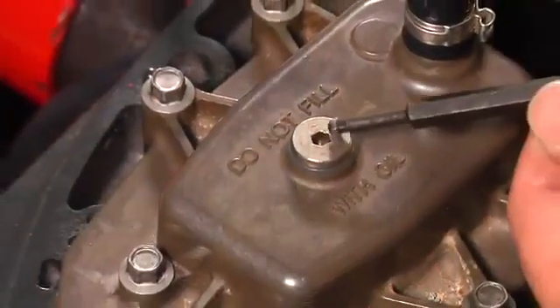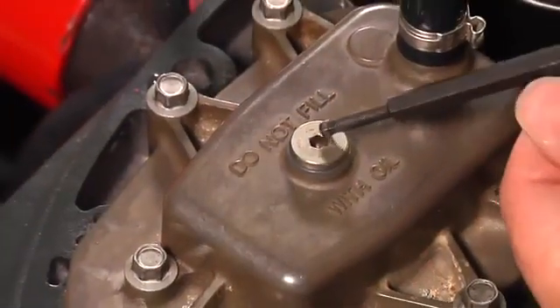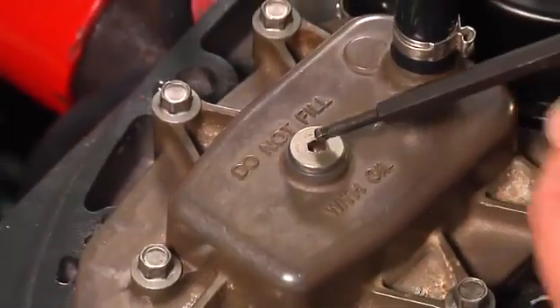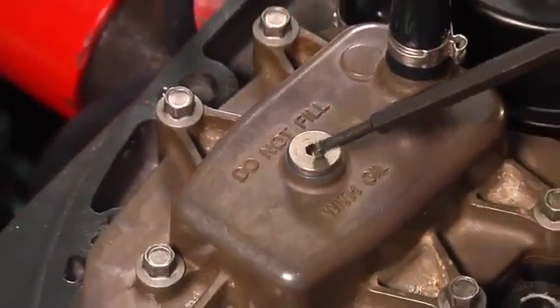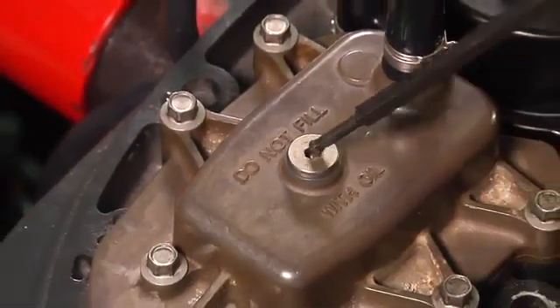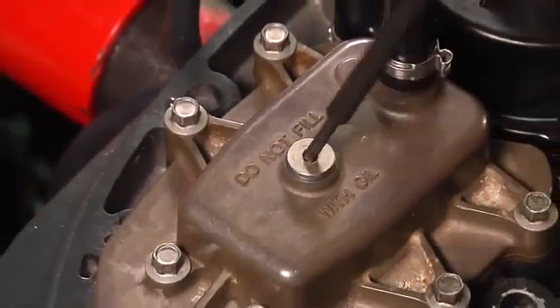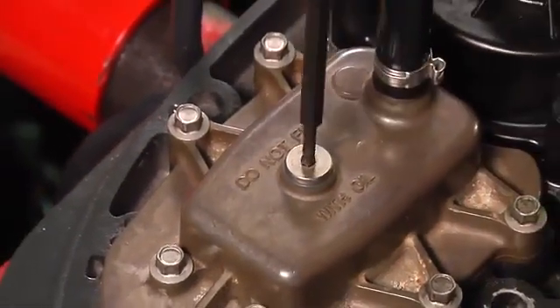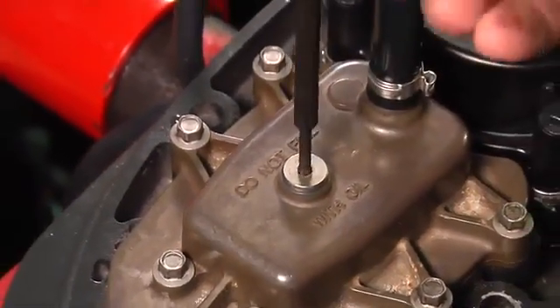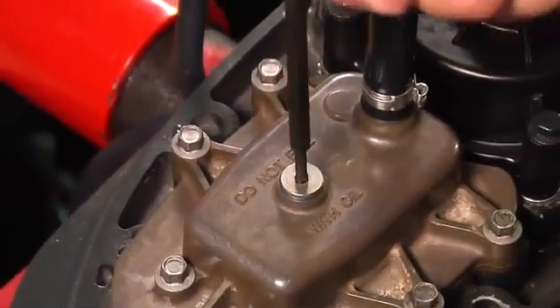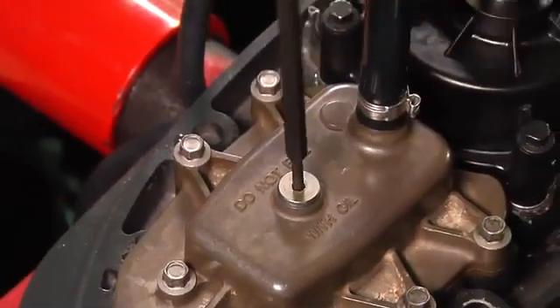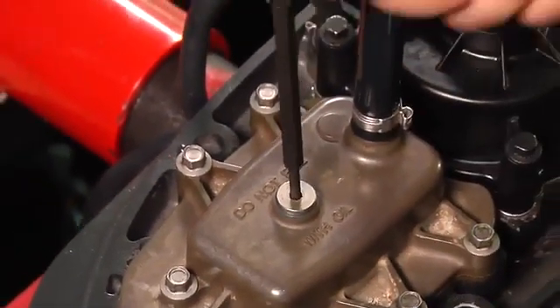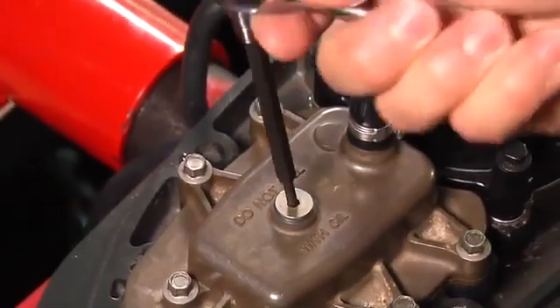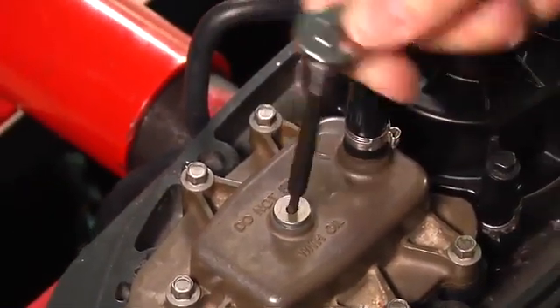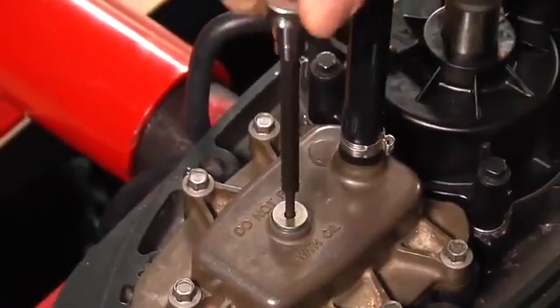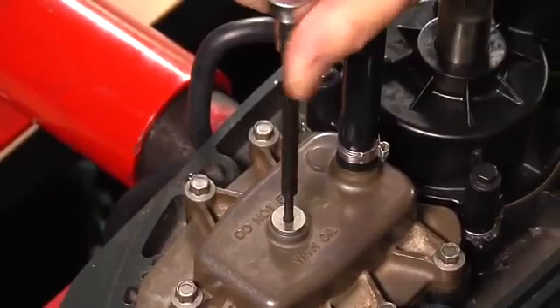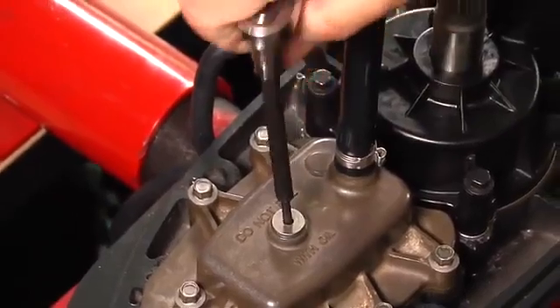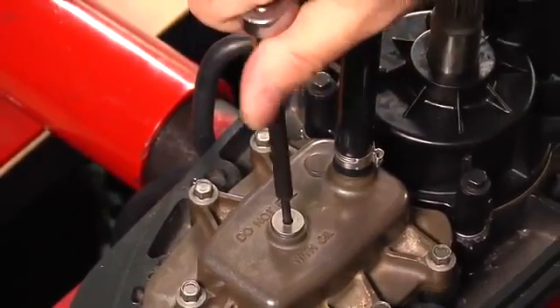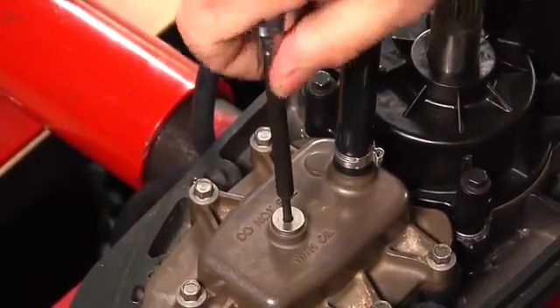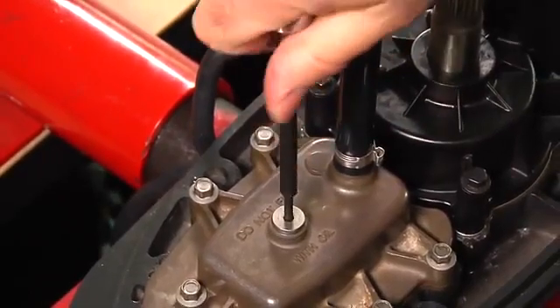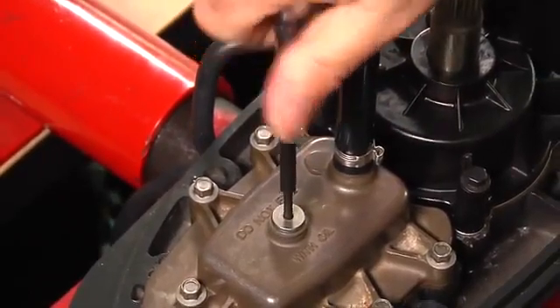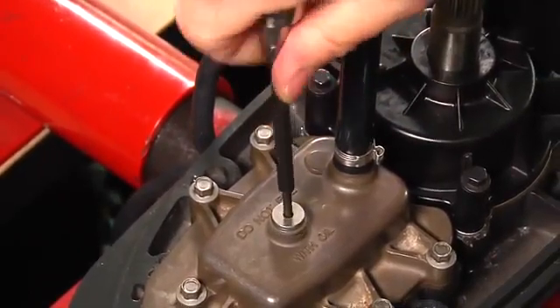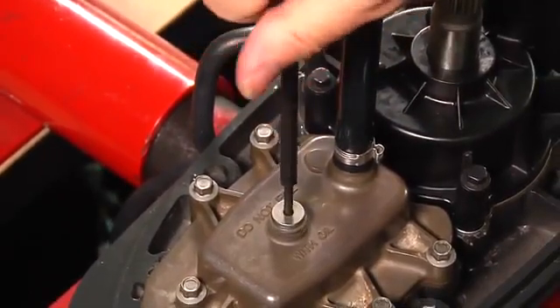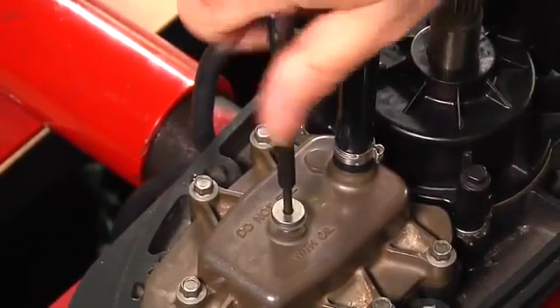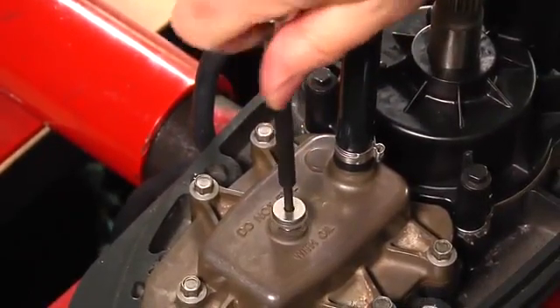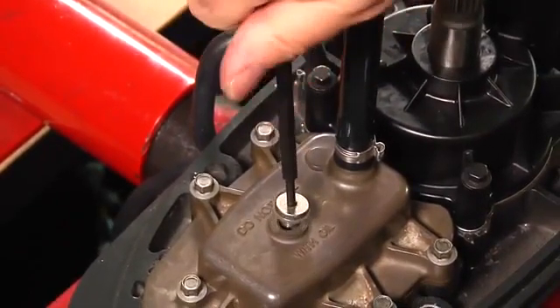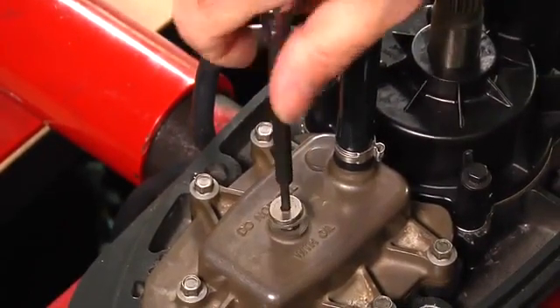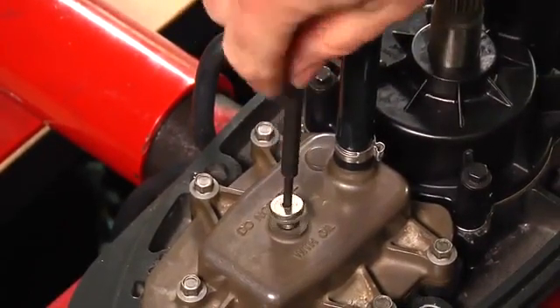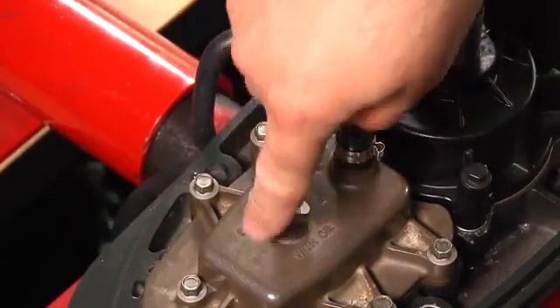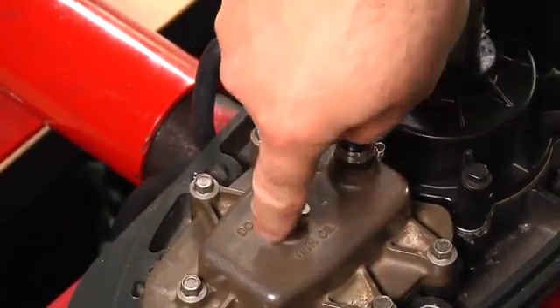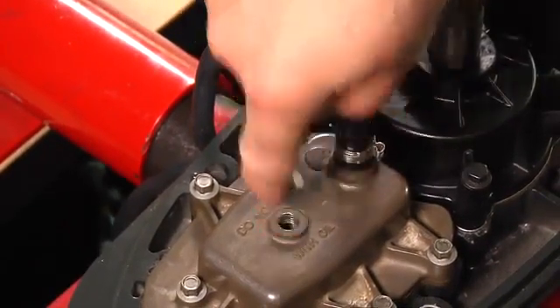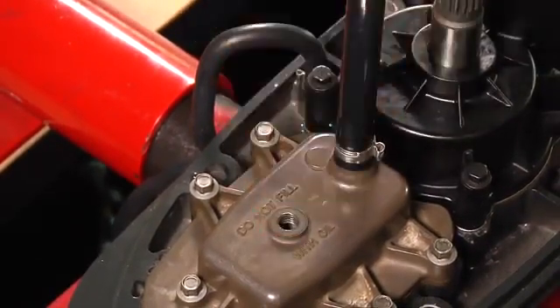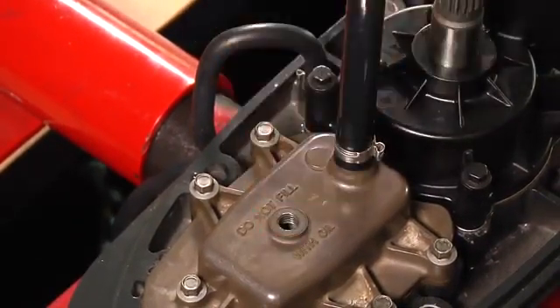Remove the plug from the top of the shift actuator. Important: this is an air chamber — do not fill with oil.